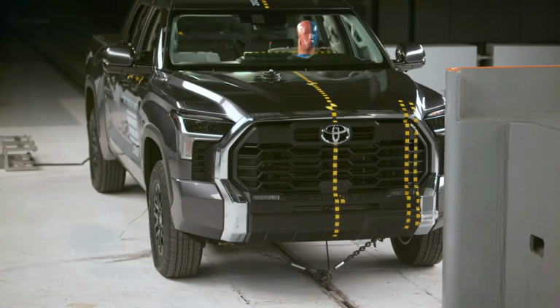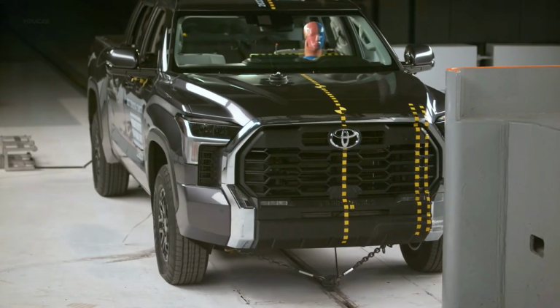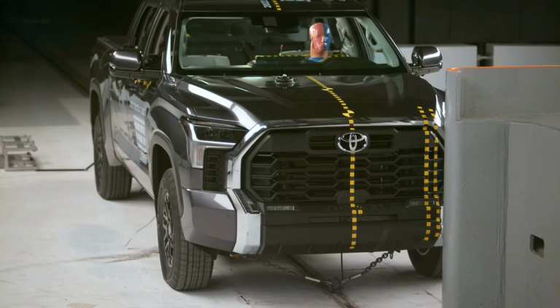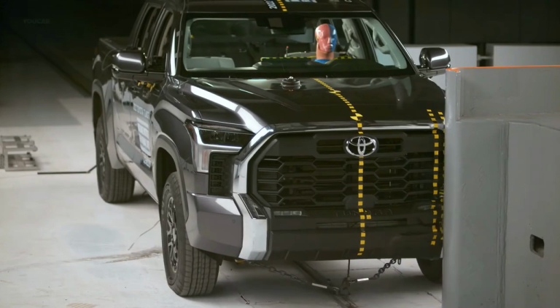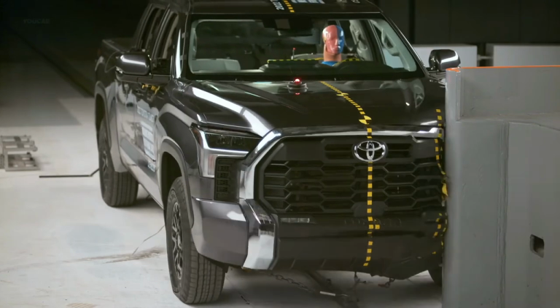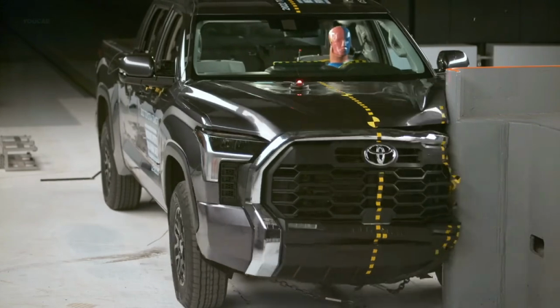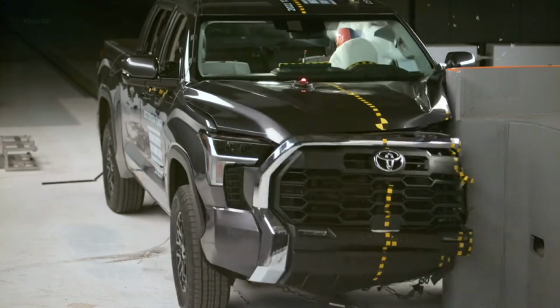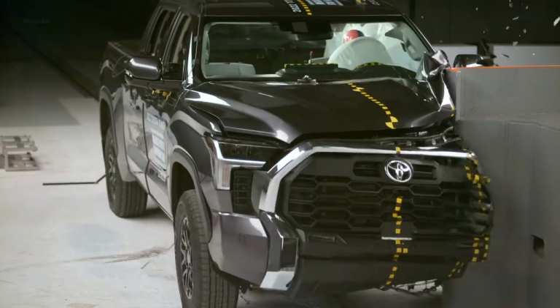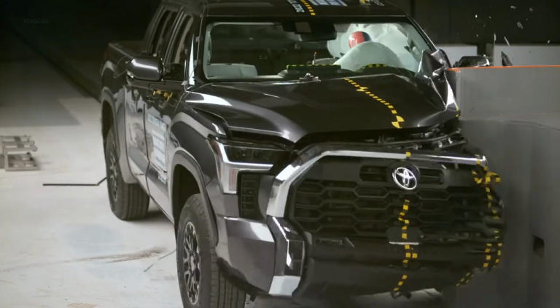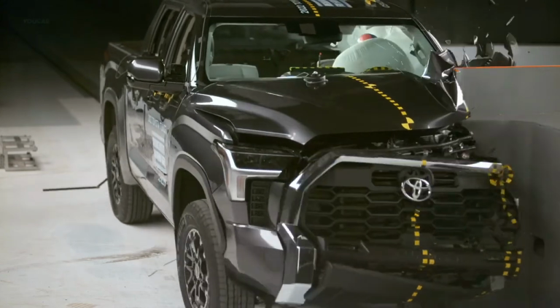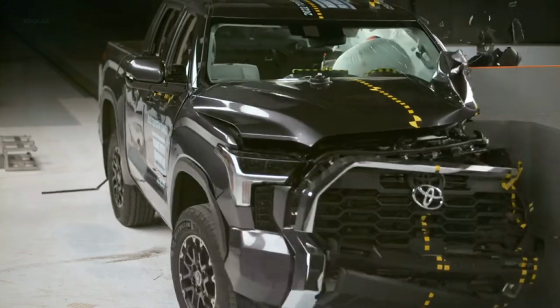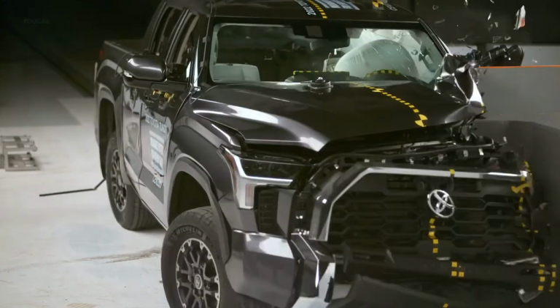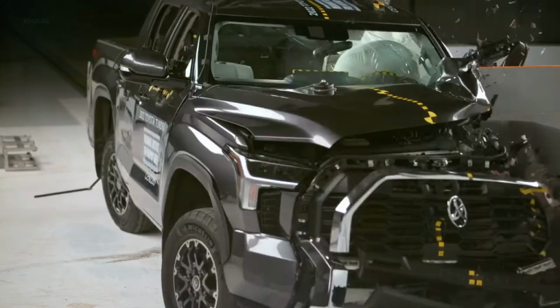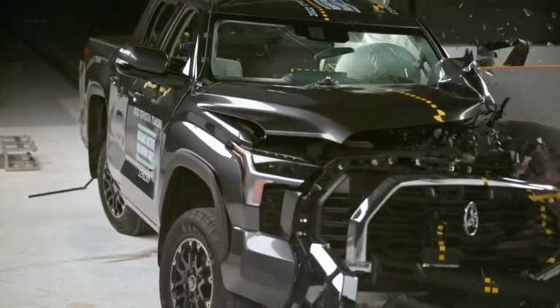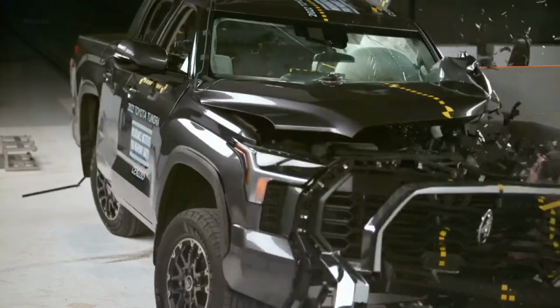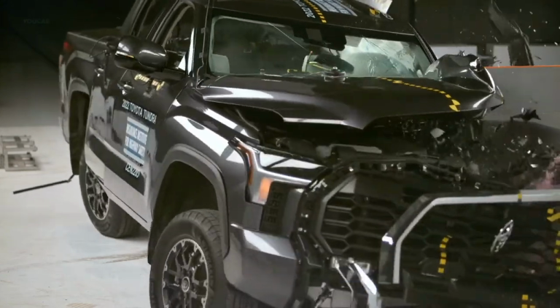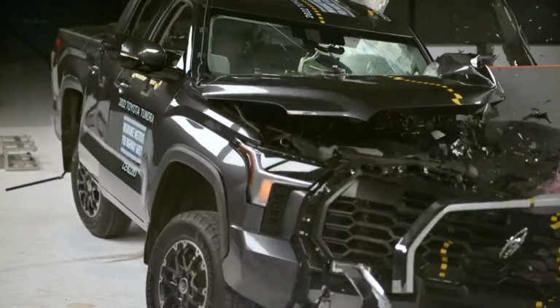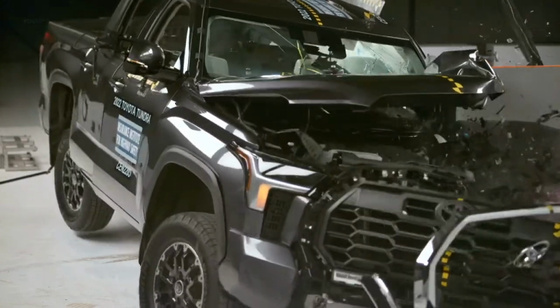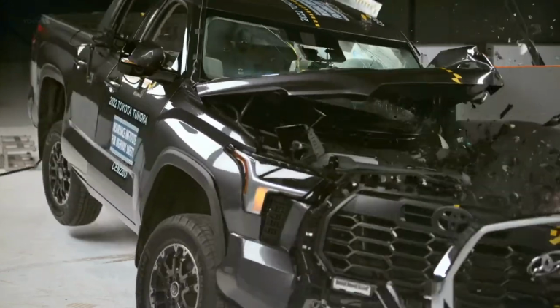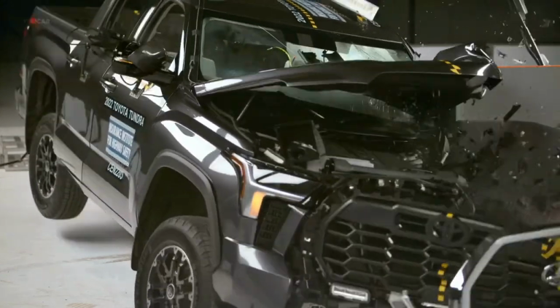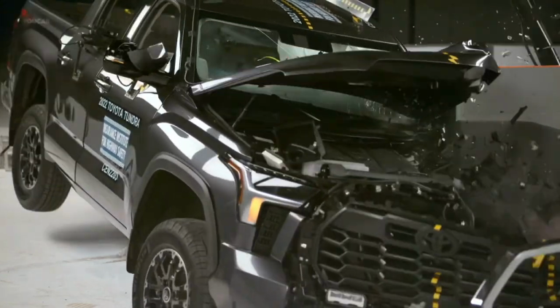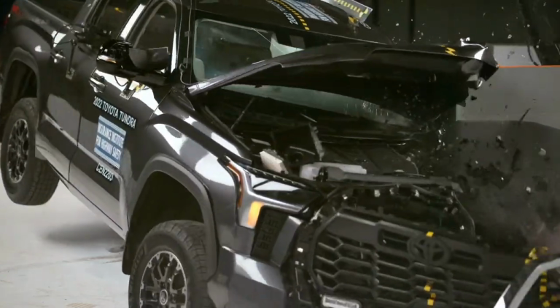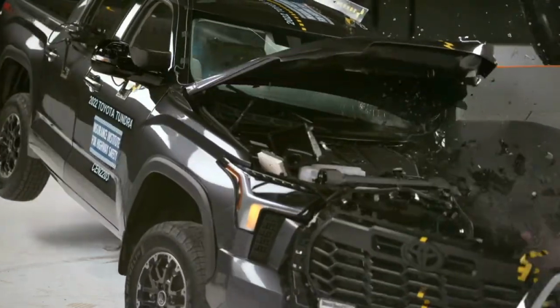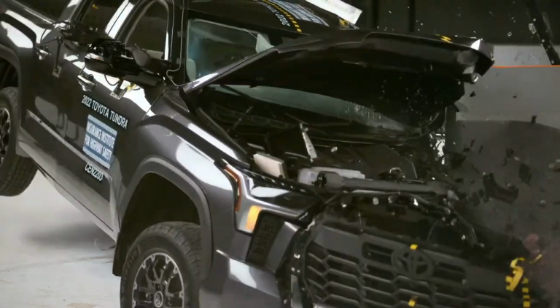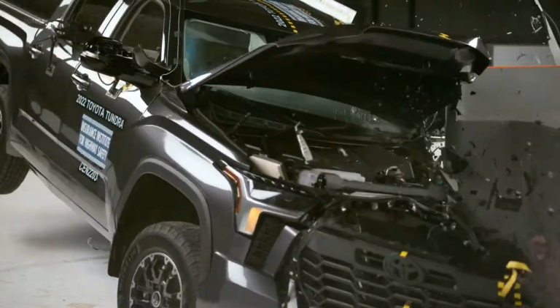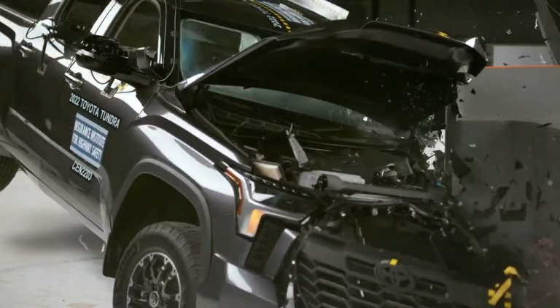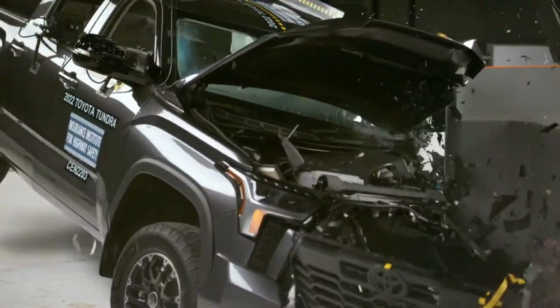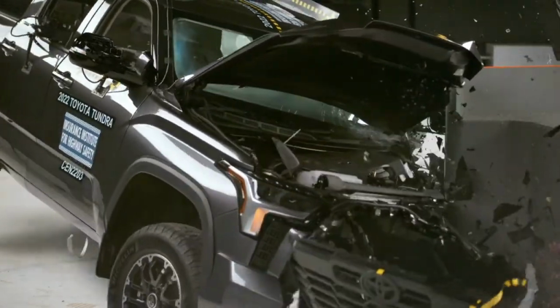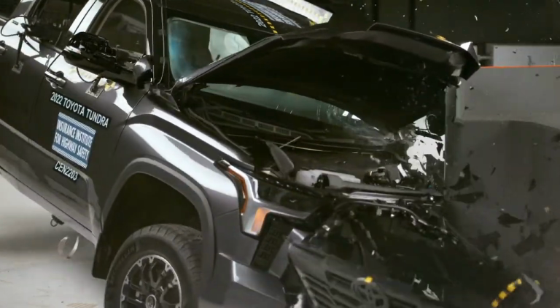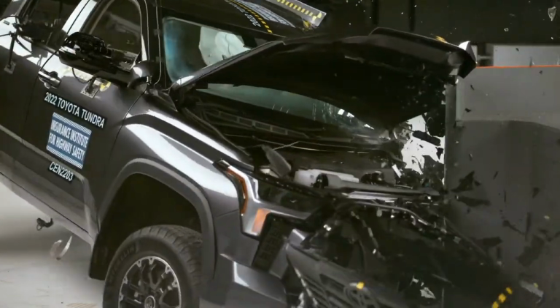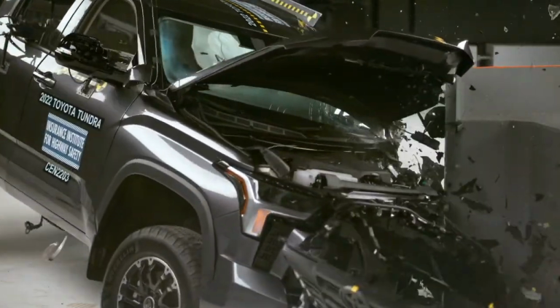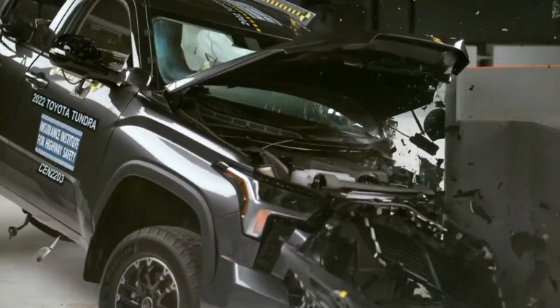If you want our take on the 2022 Tundra, check out the MotorOne.com video review below.